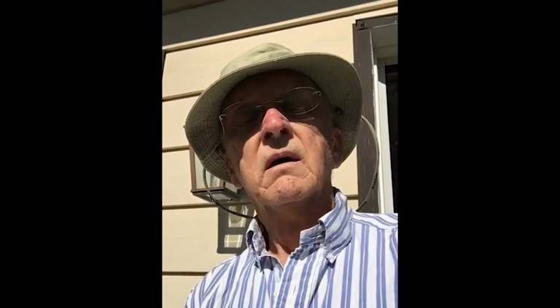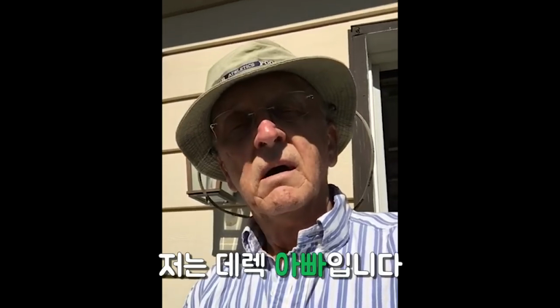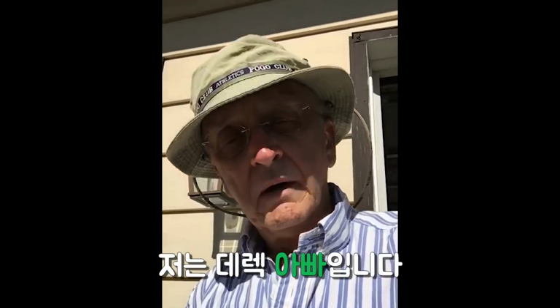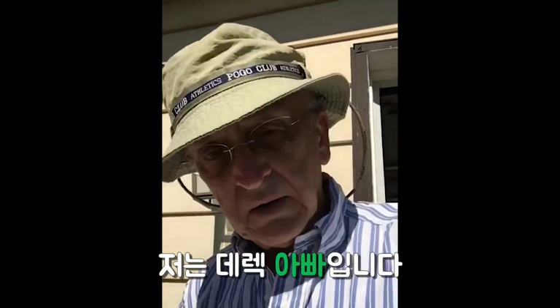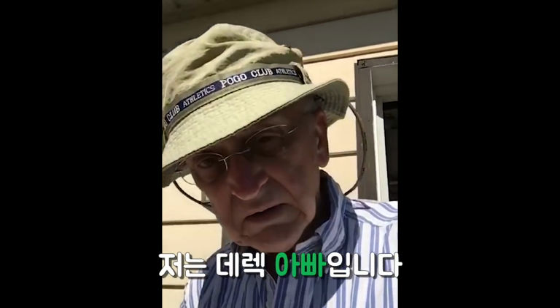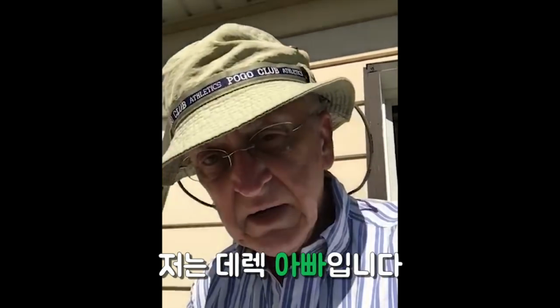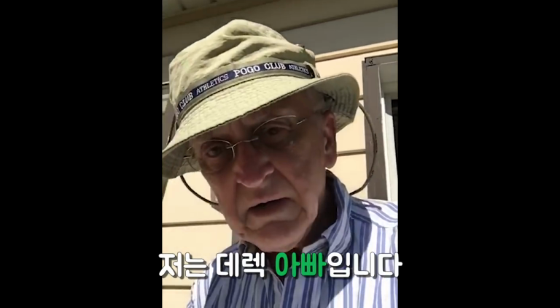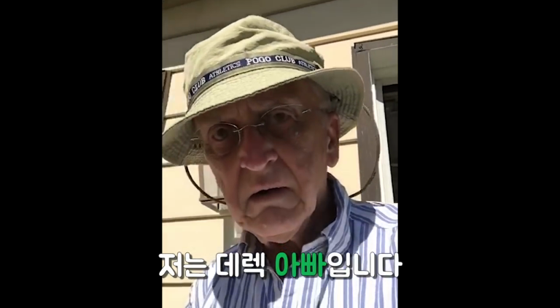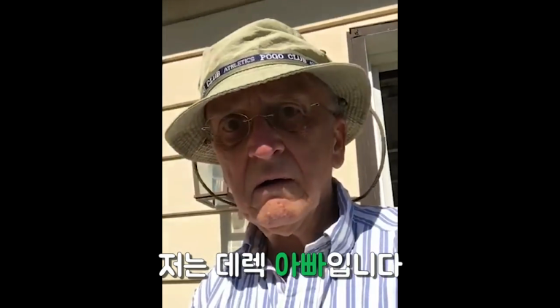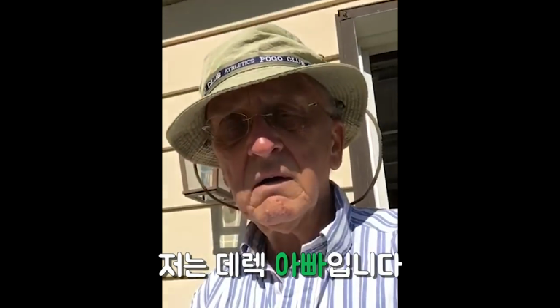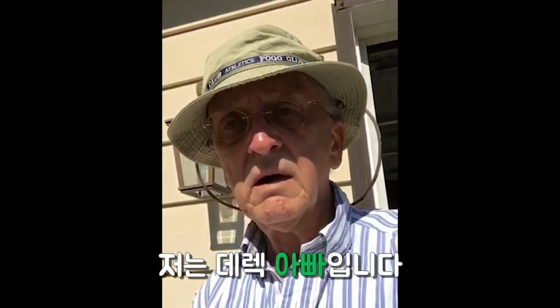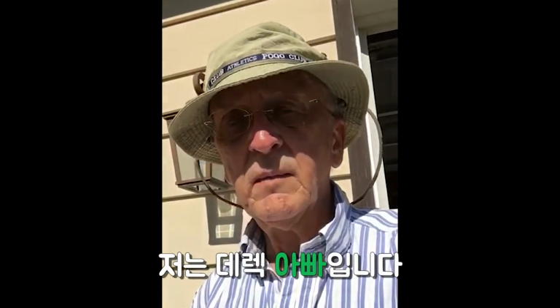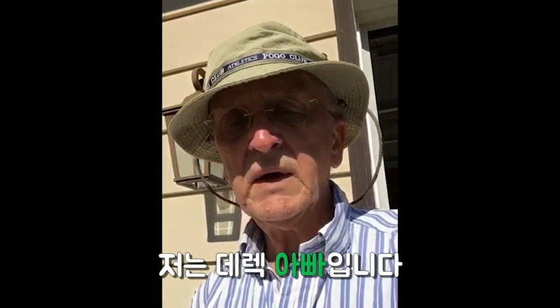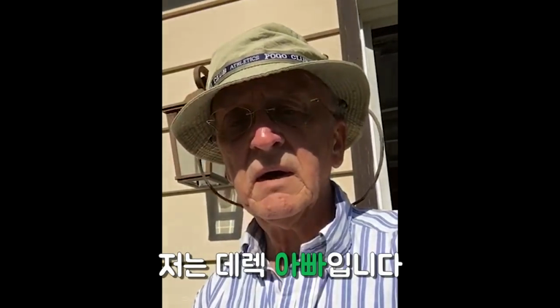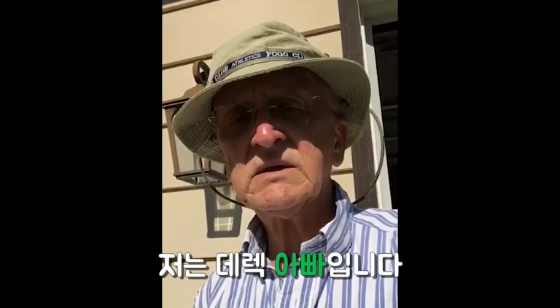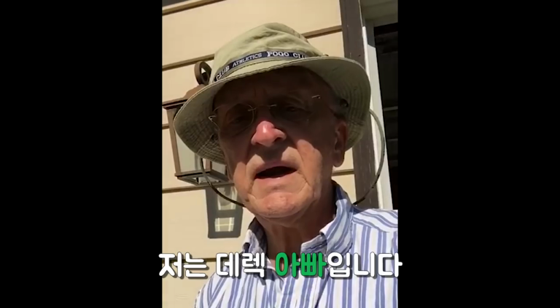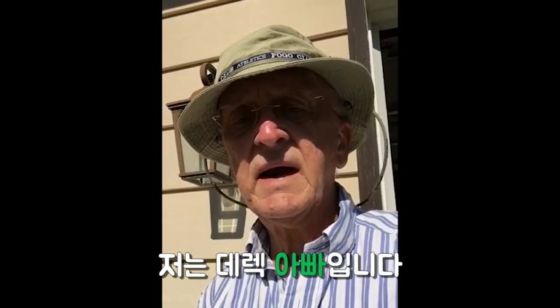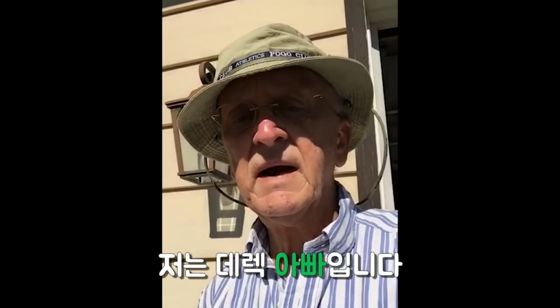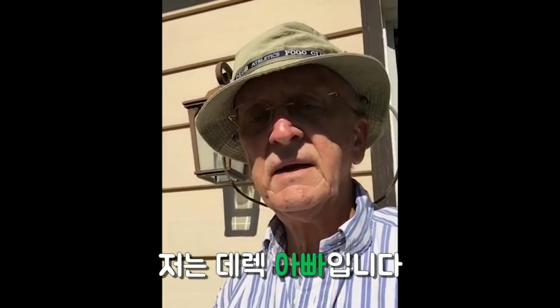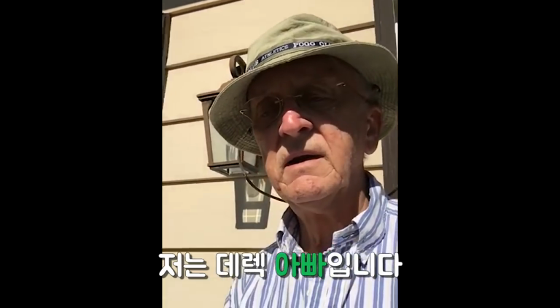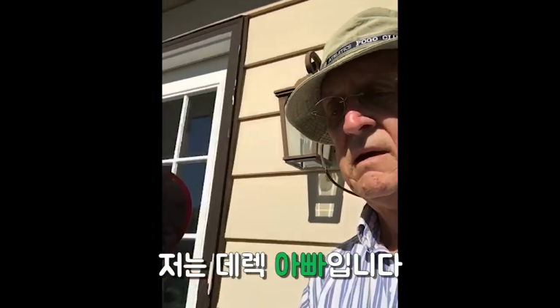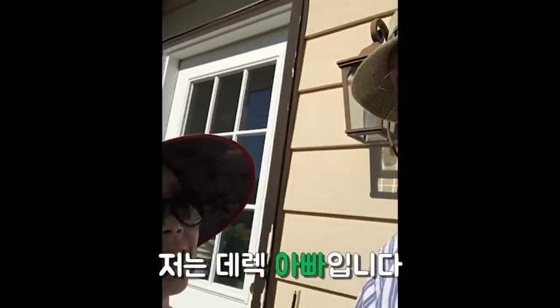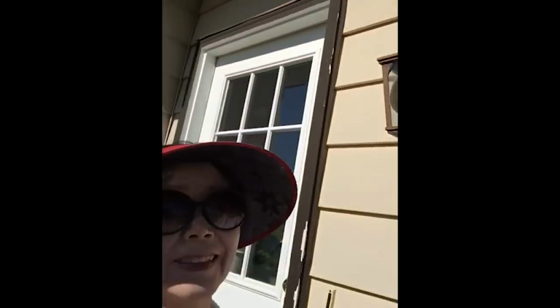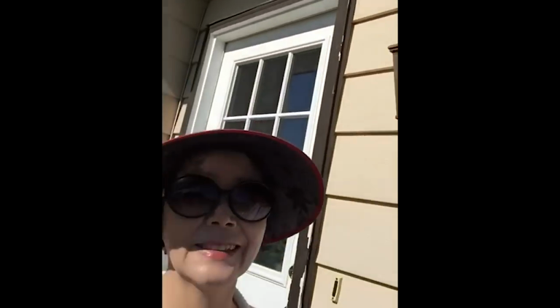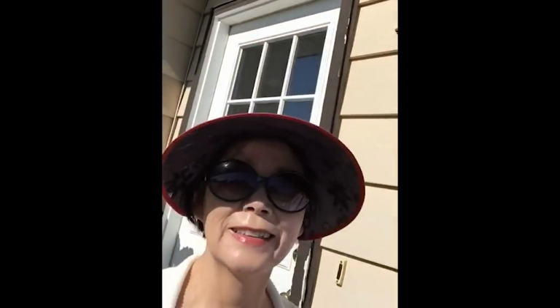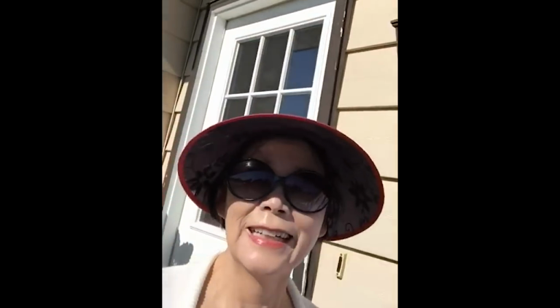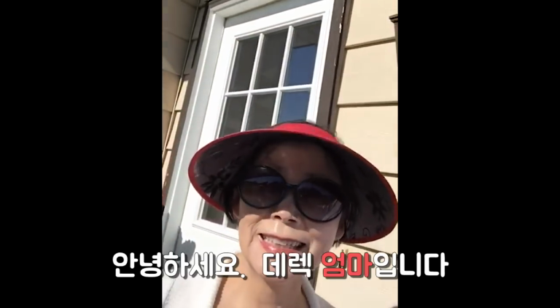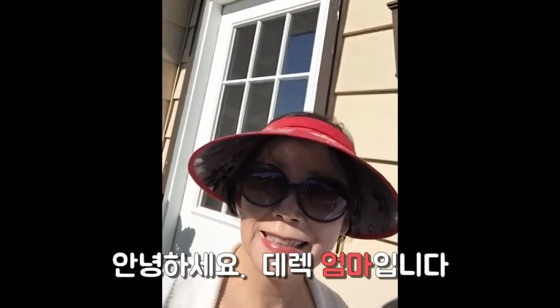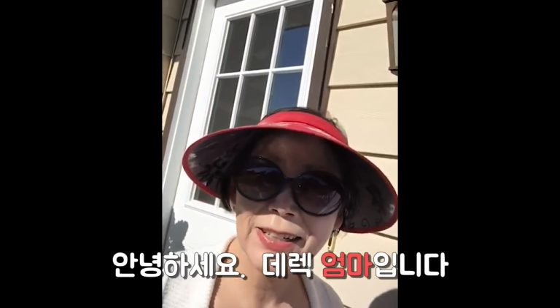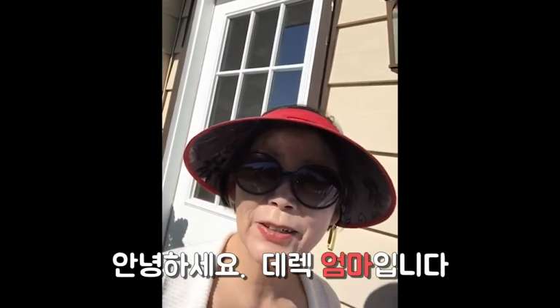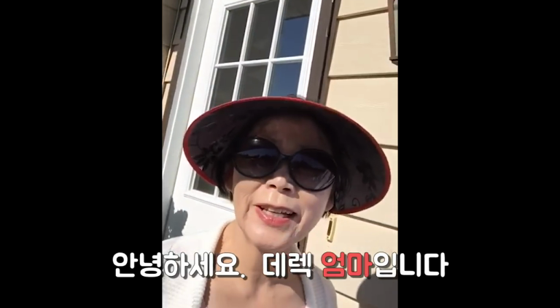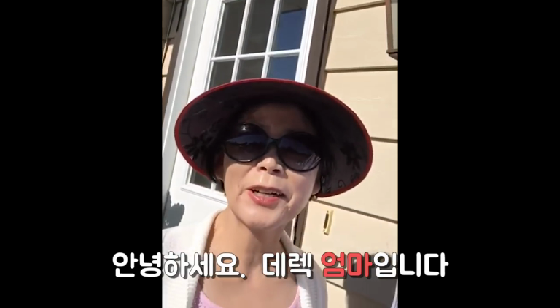Hello, I'm Derek's dad. Hello, I'm Derek.